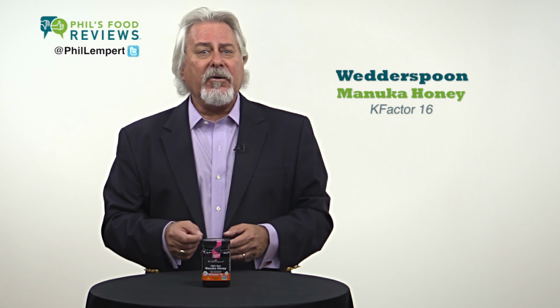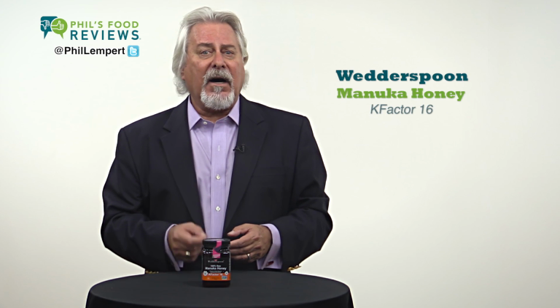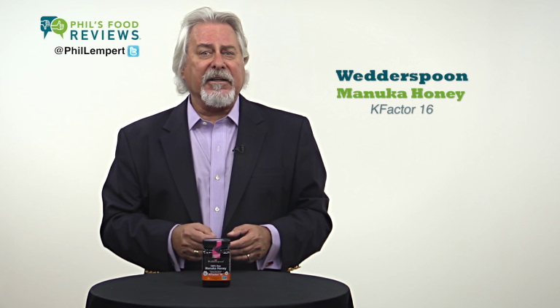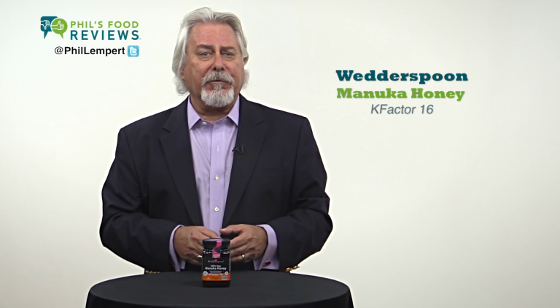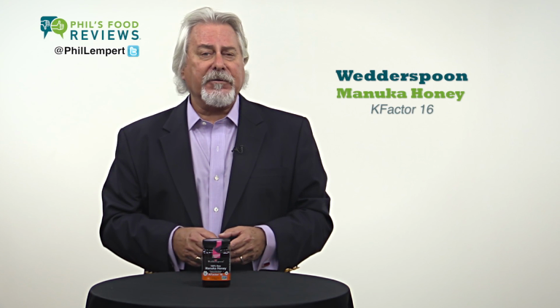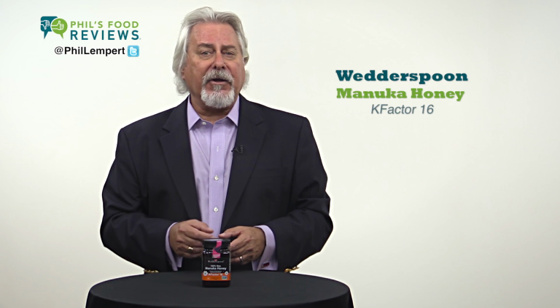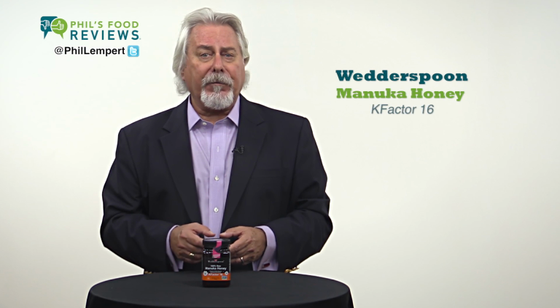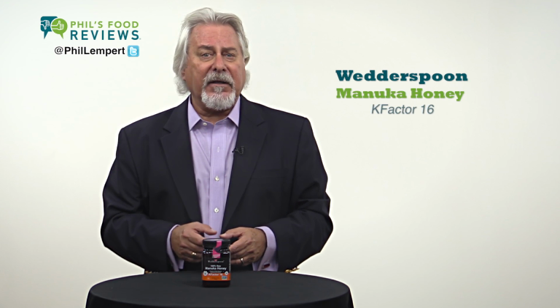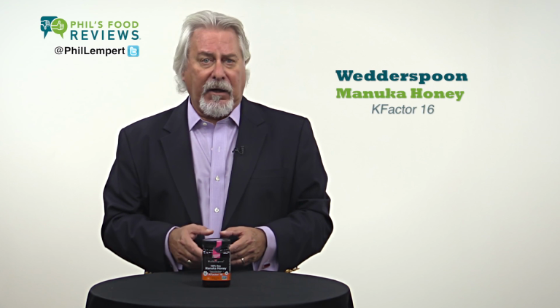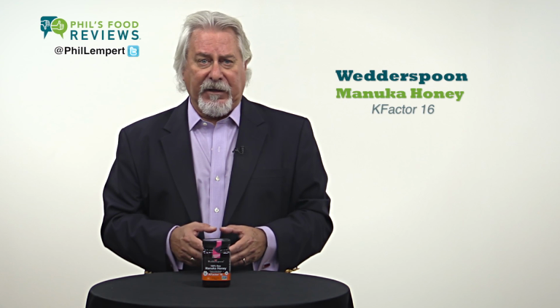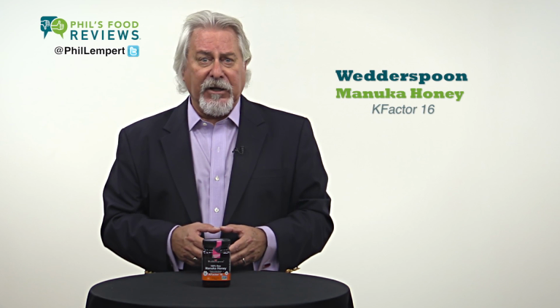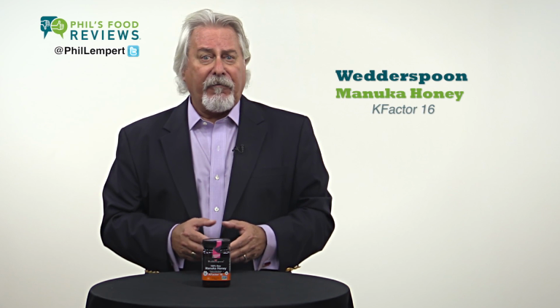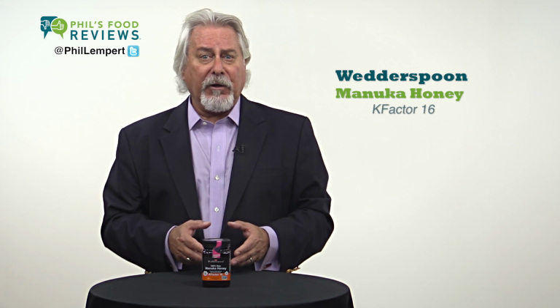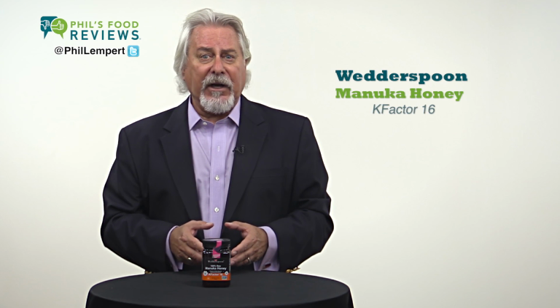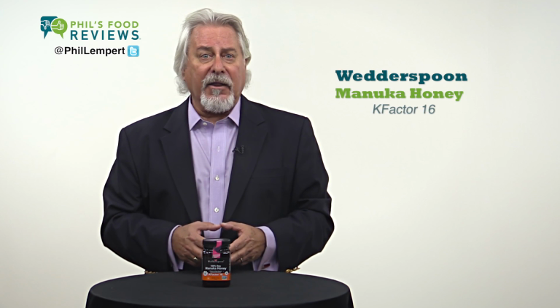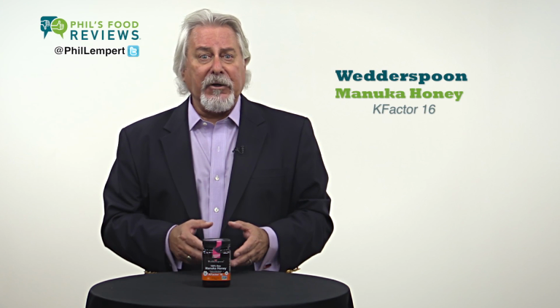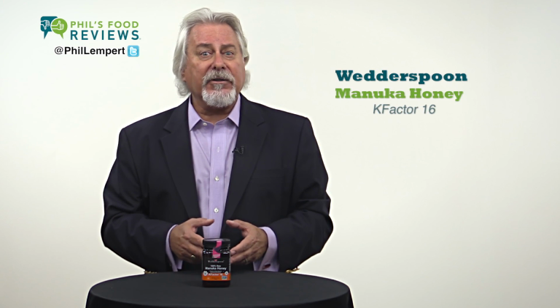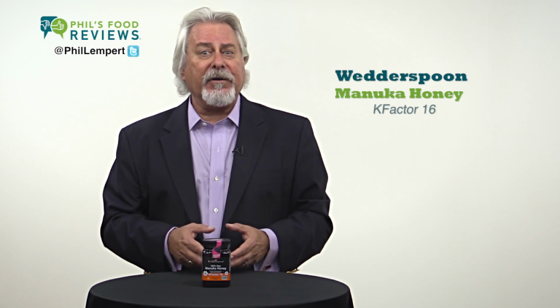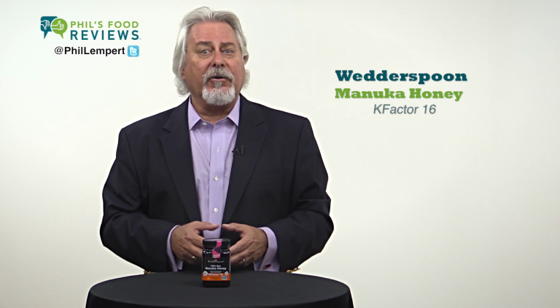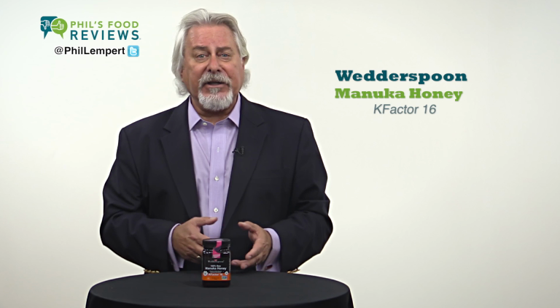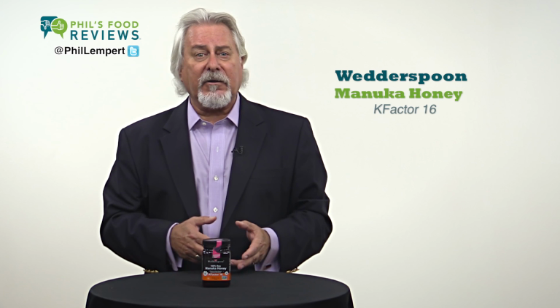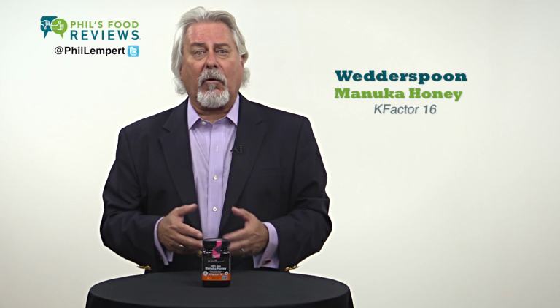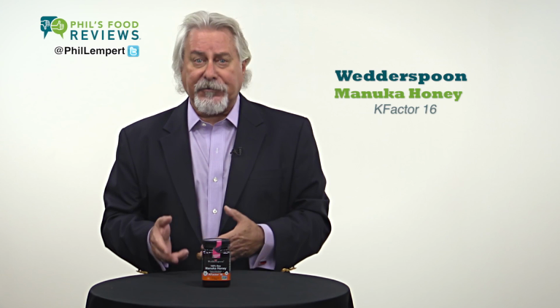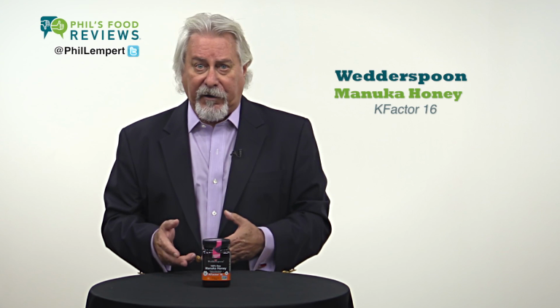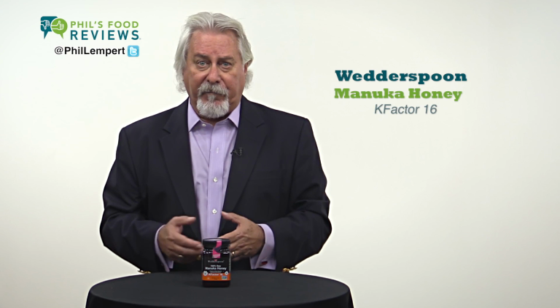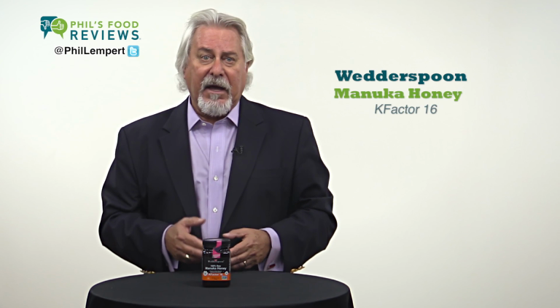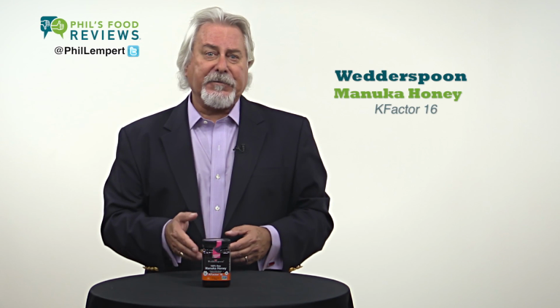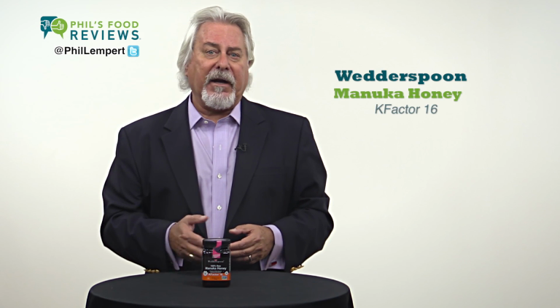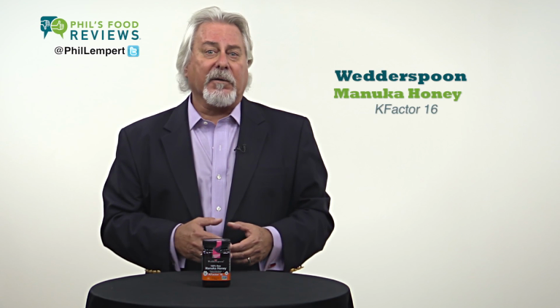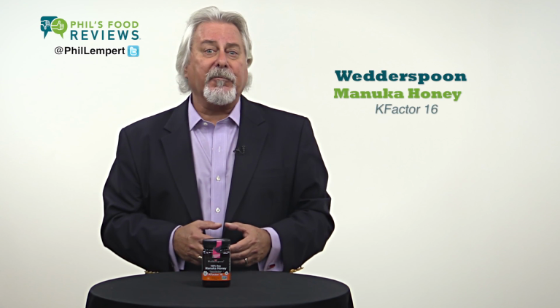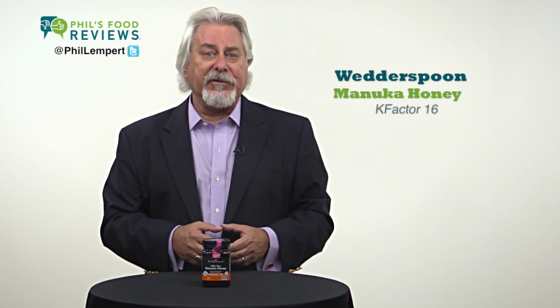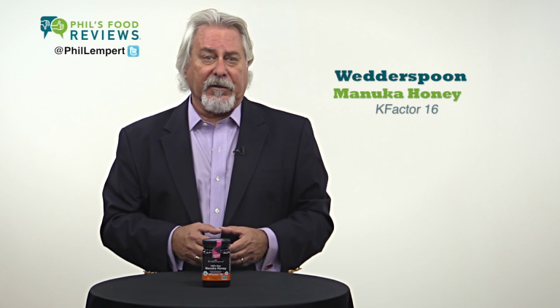Manuka Honey is produced by European honey bees foraging on the manuka tree in New Zealand or Australia. This brand comes from New Zealand.